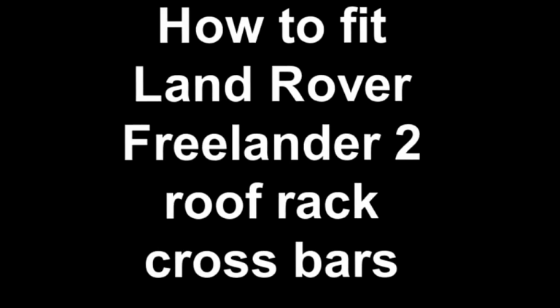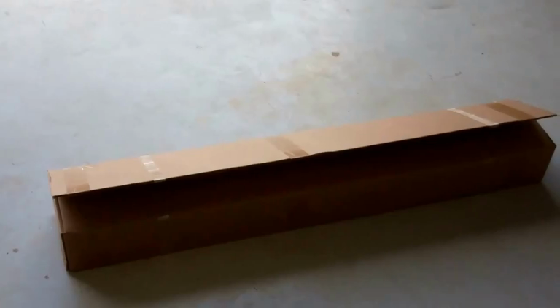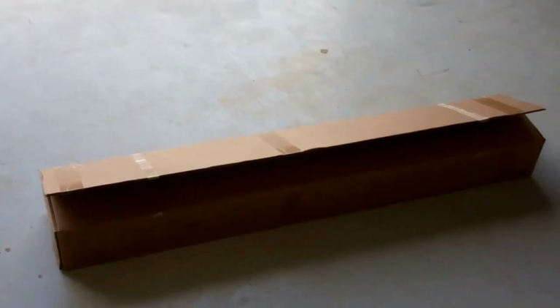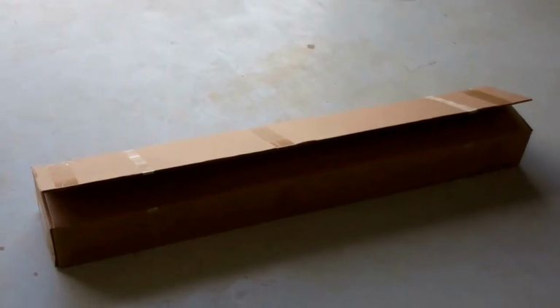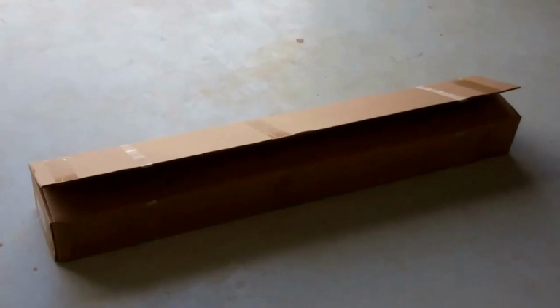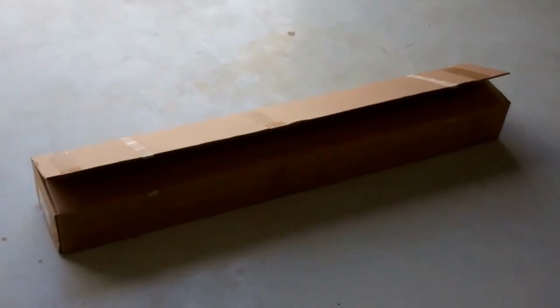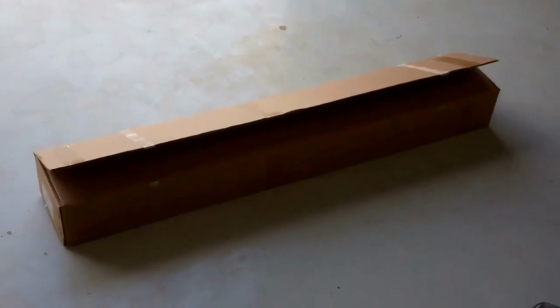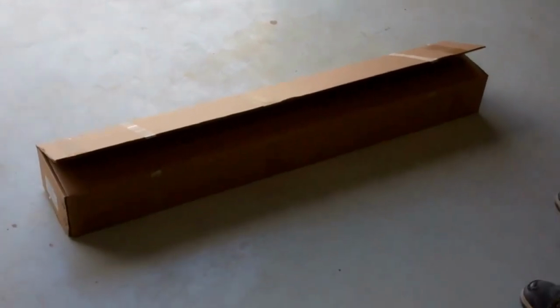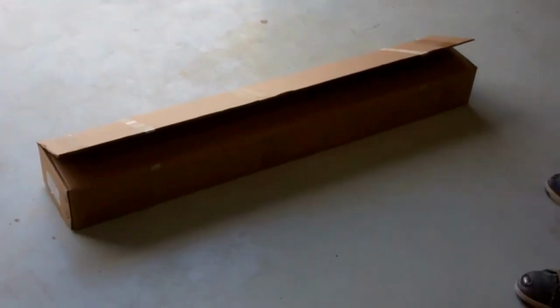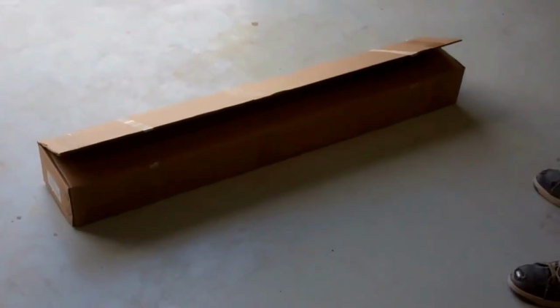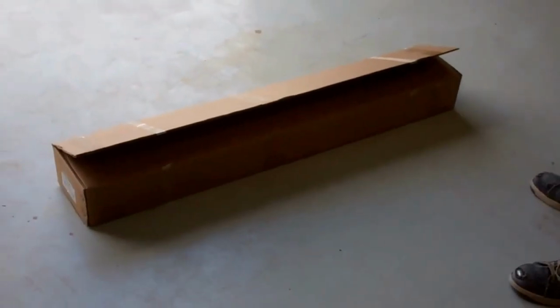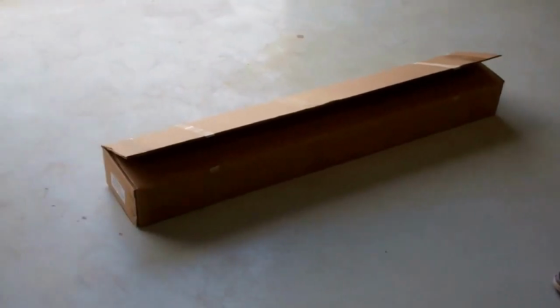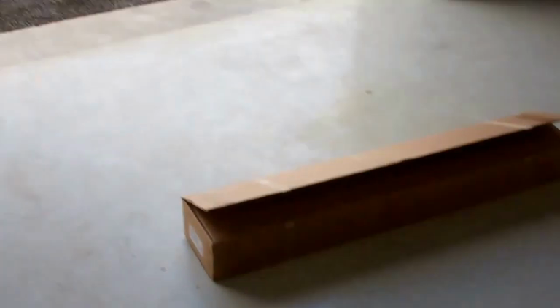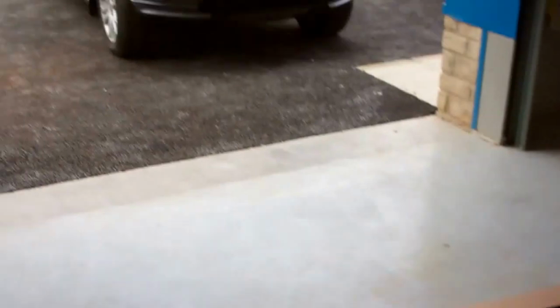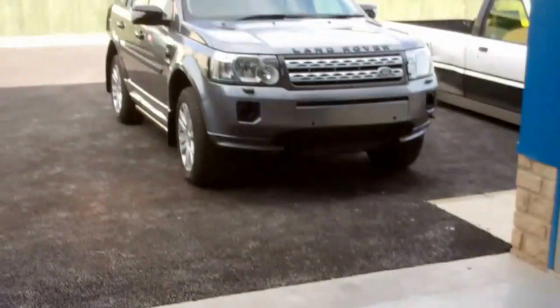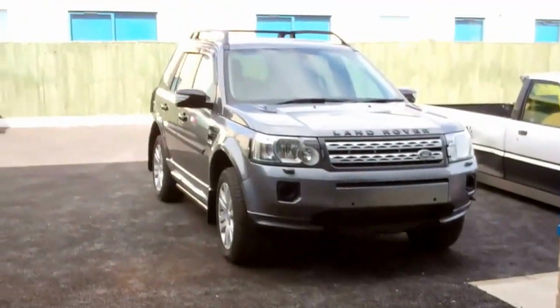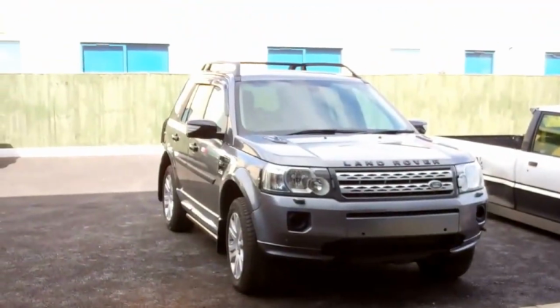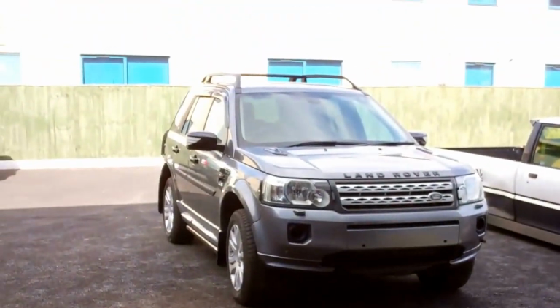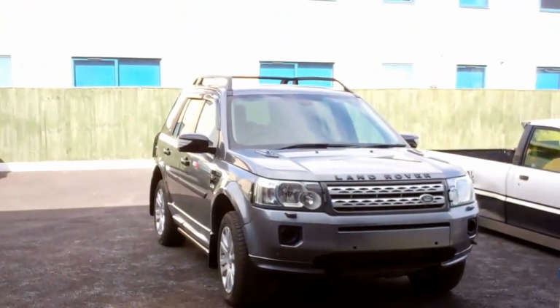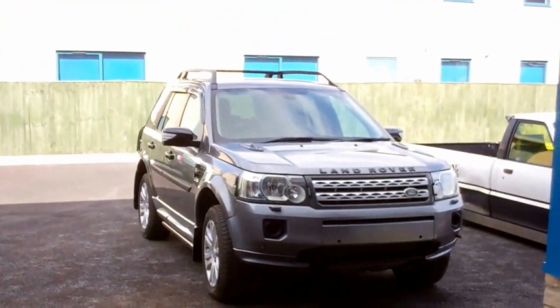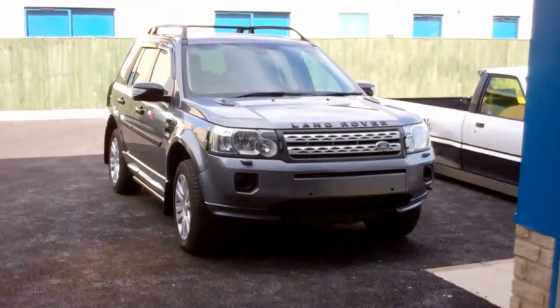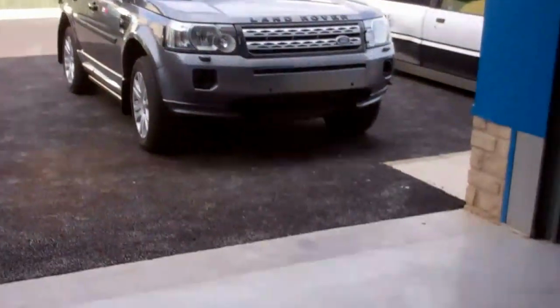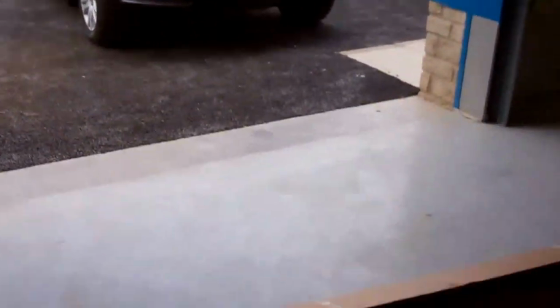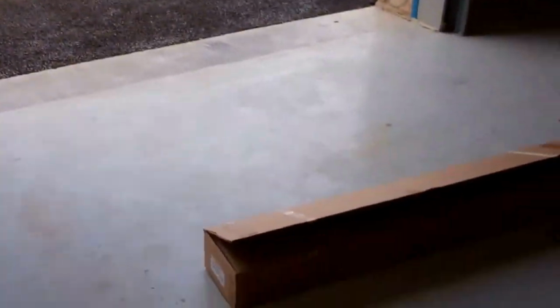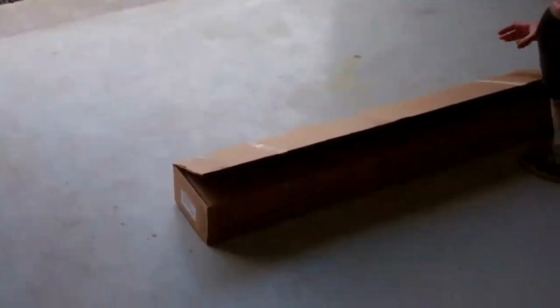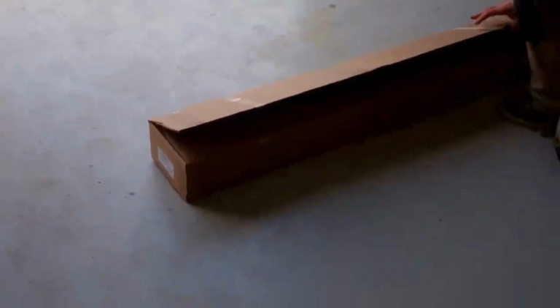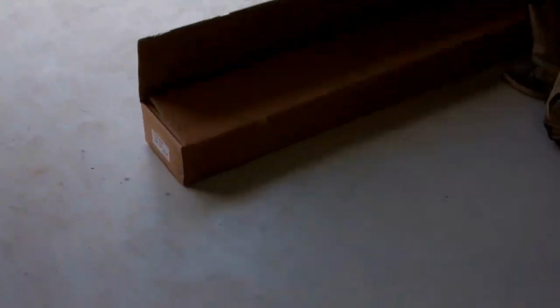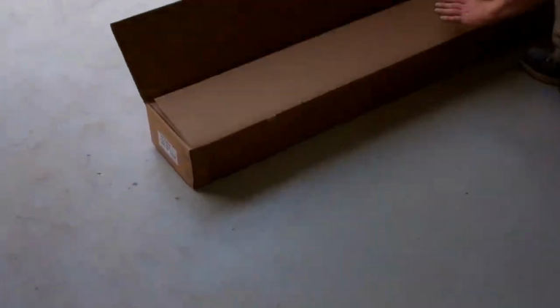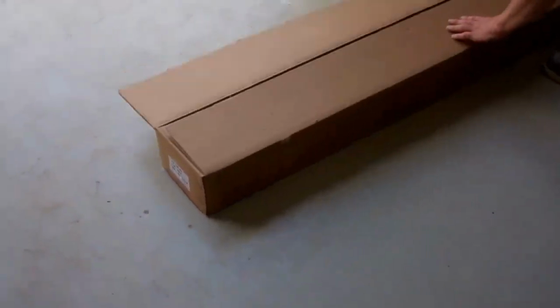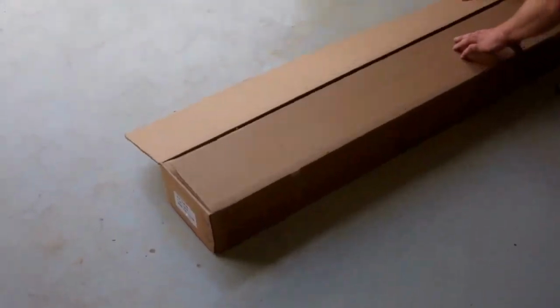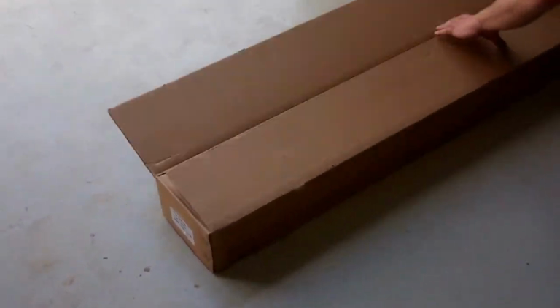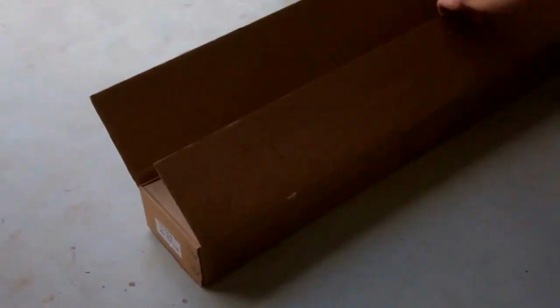We are going to have a look at Freelander 2 cross bars. There we go, we've got a pack here, let's have a look.